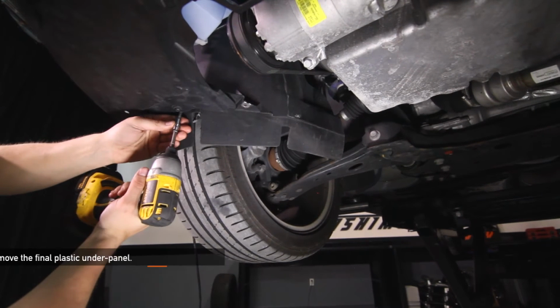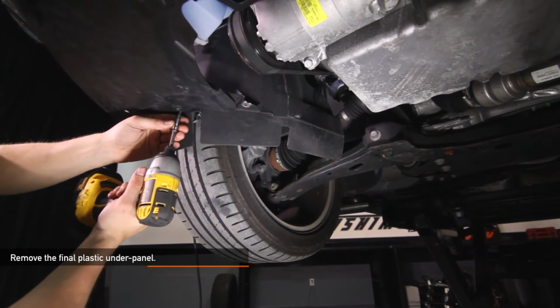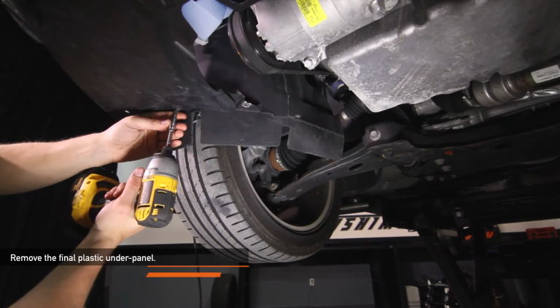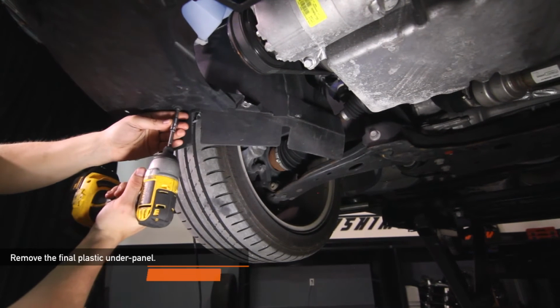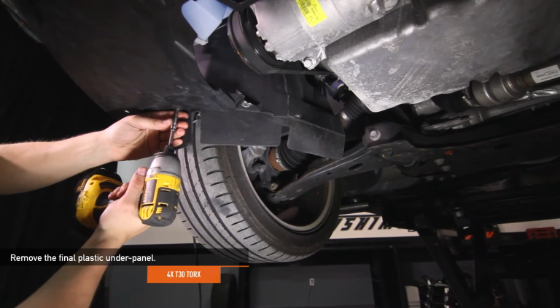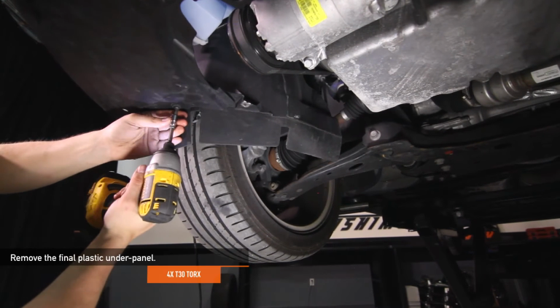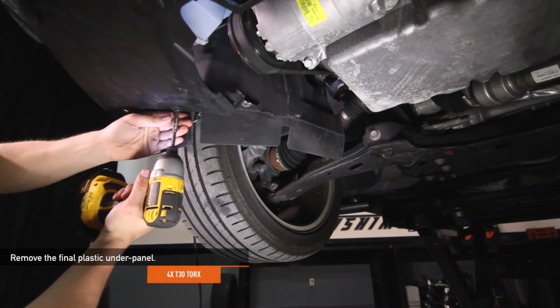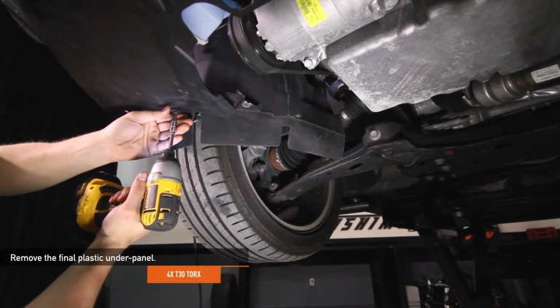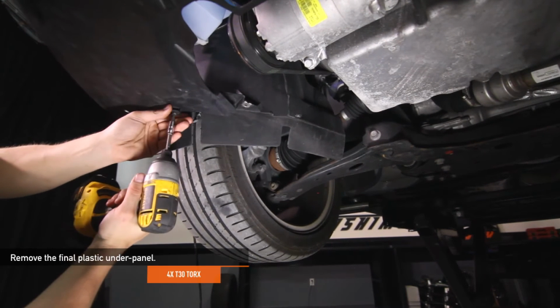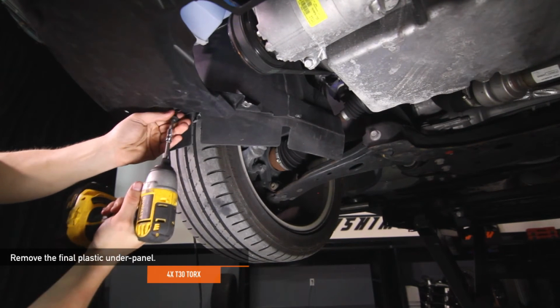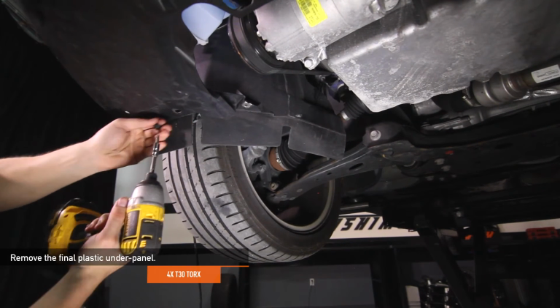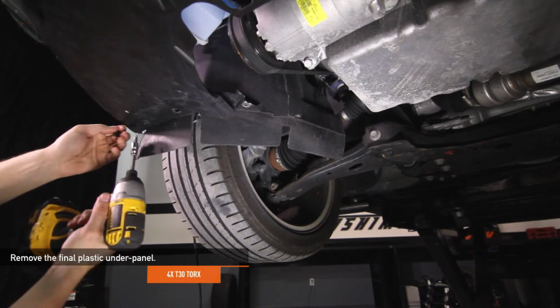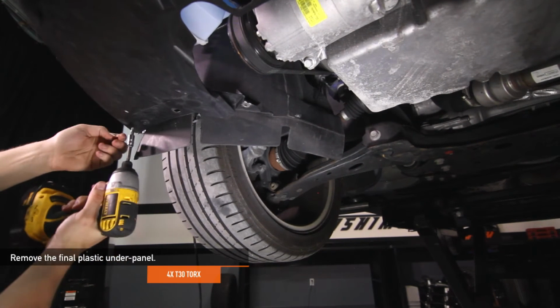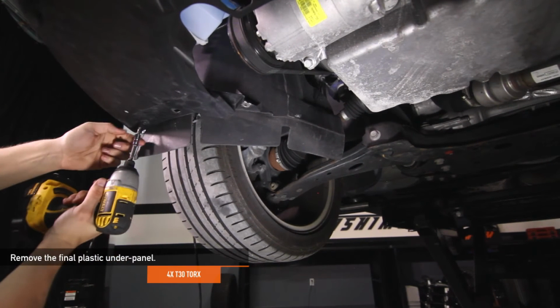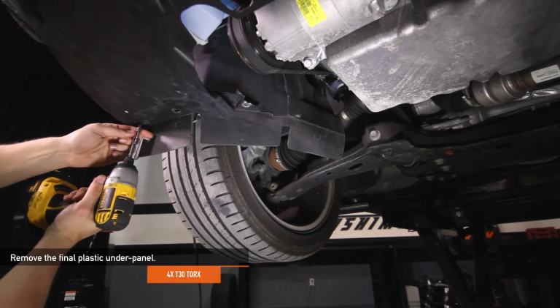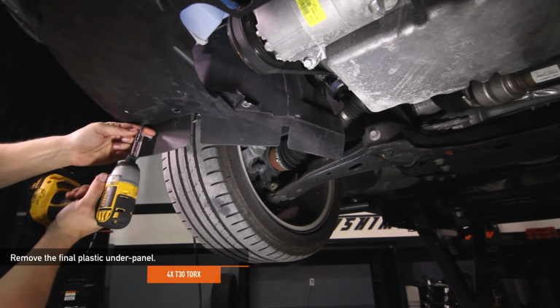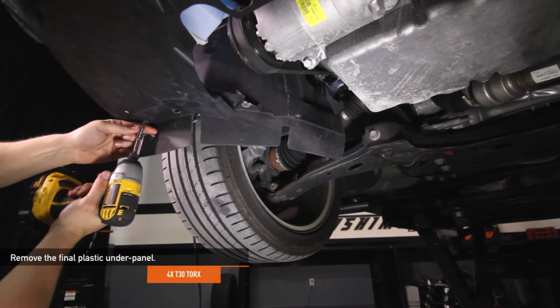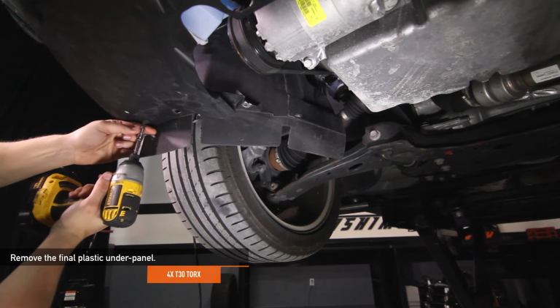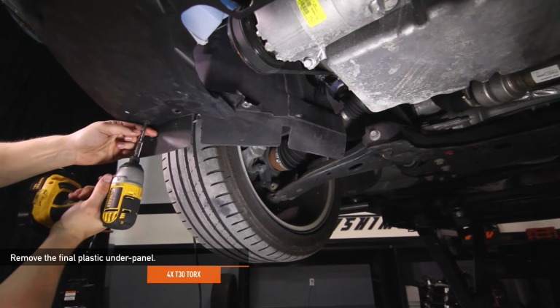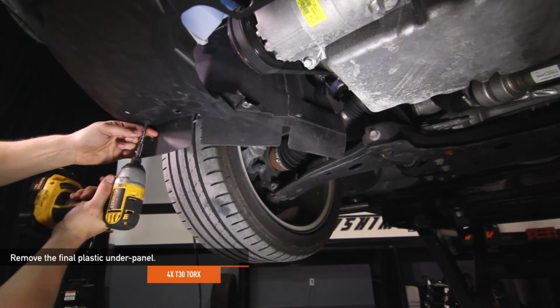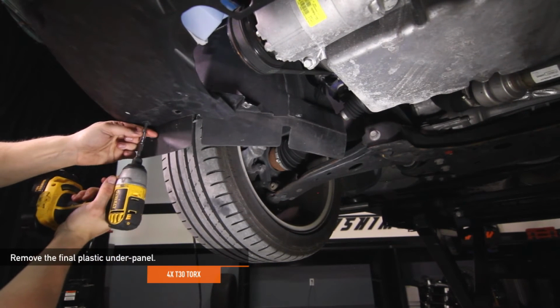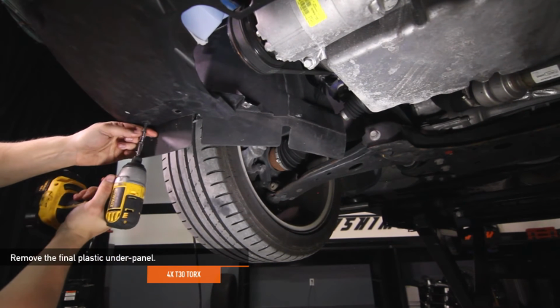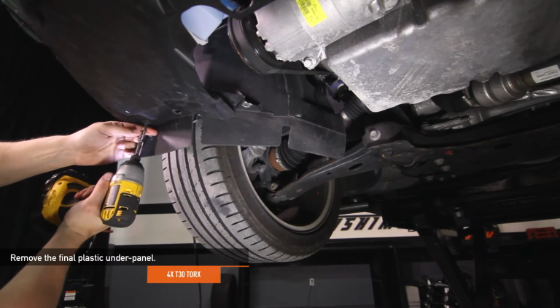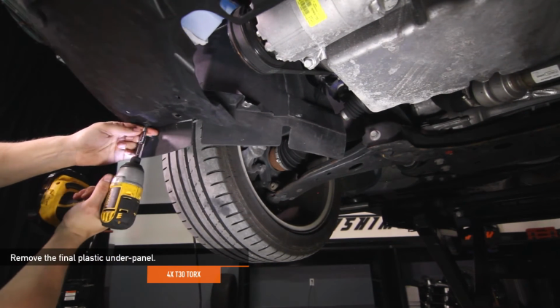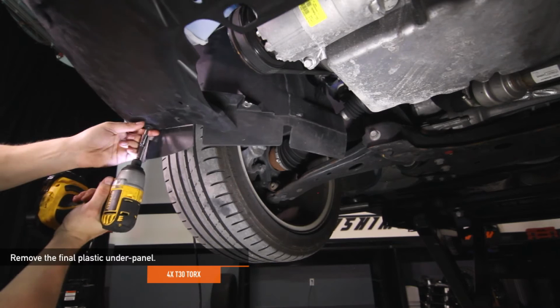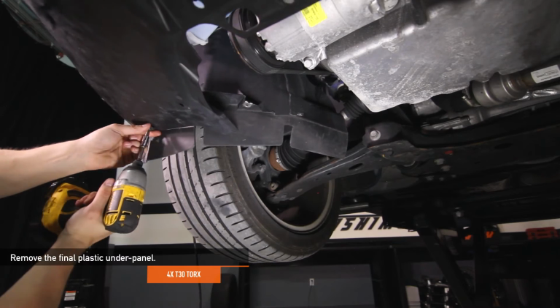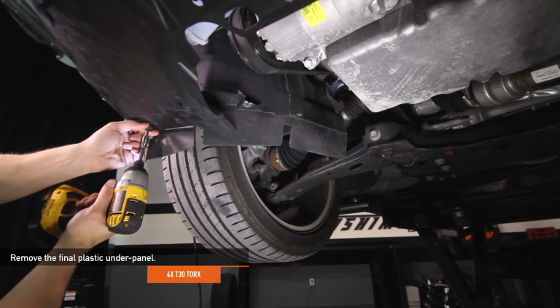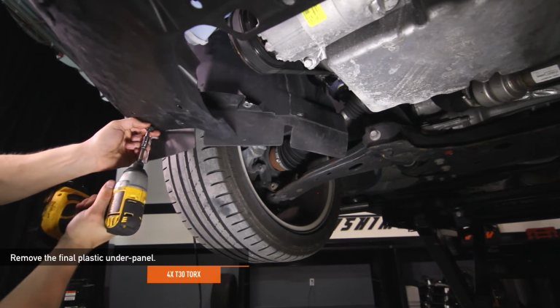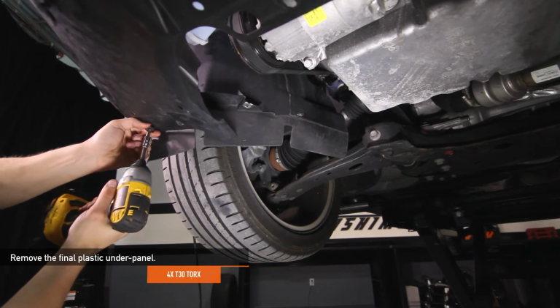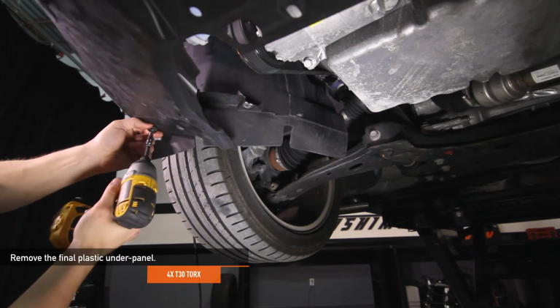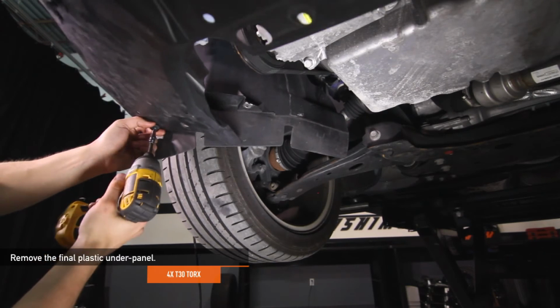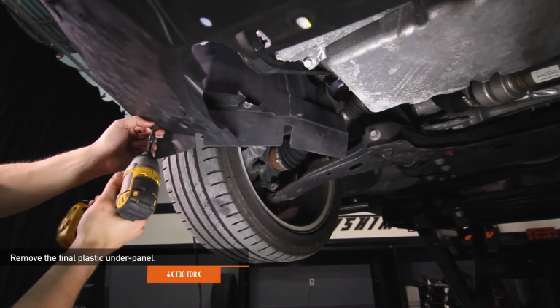Remove the final plastic under panel — there are four T30 Torx holding this panel in place.